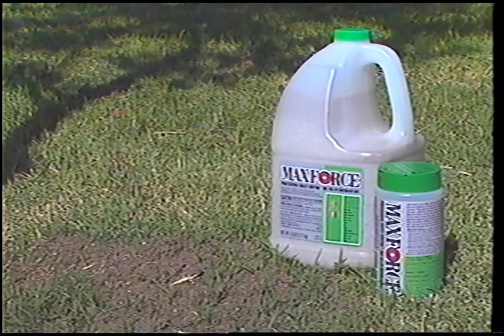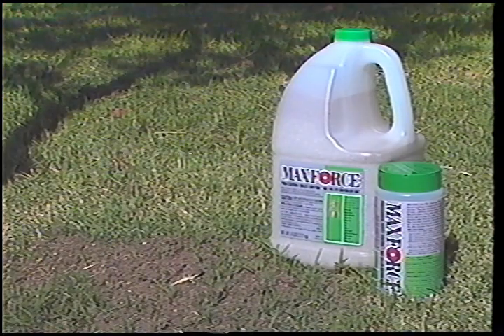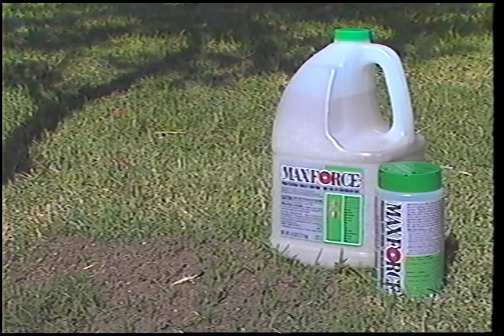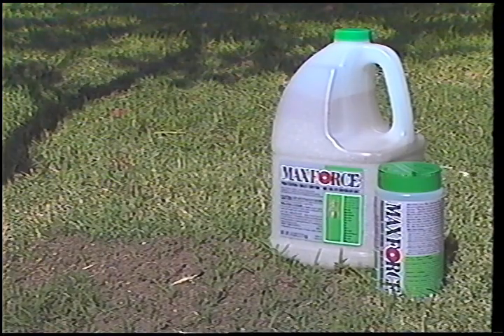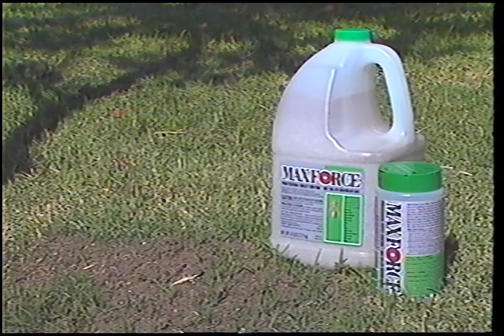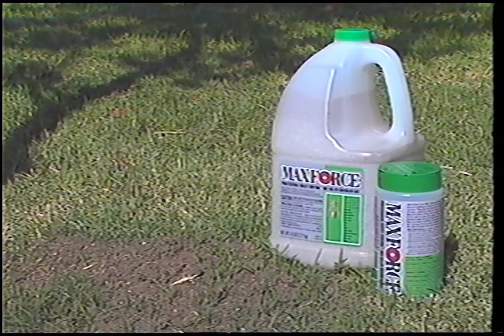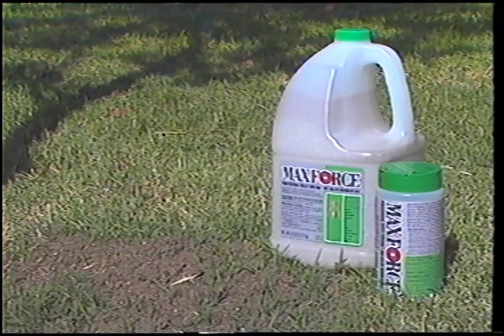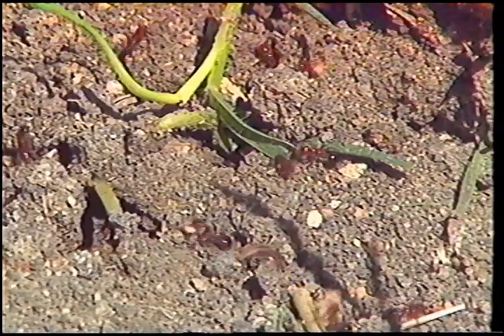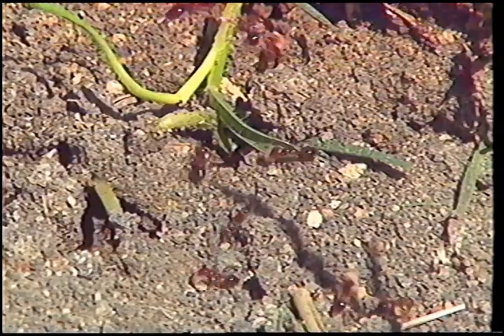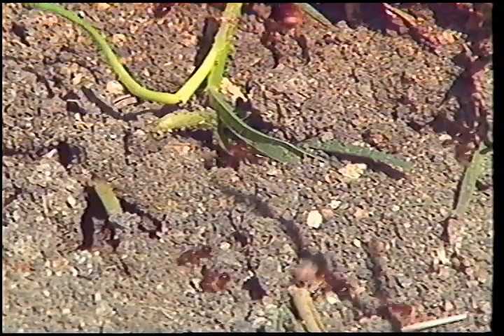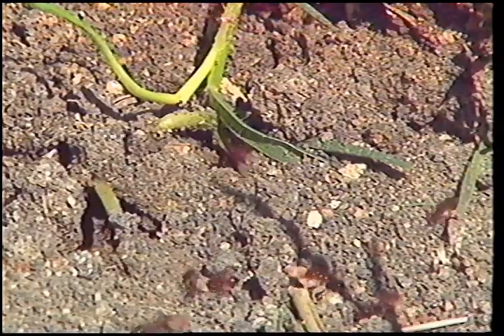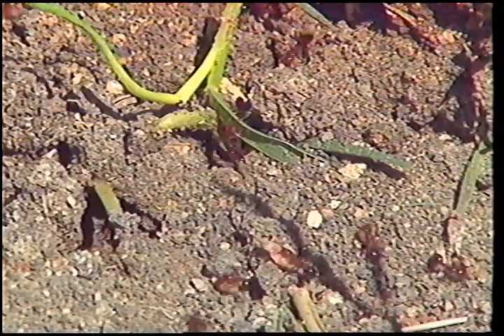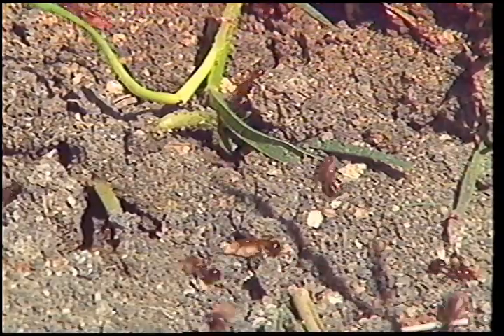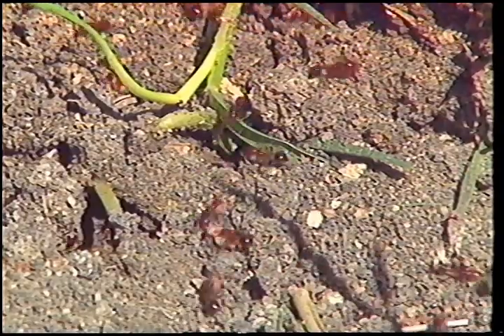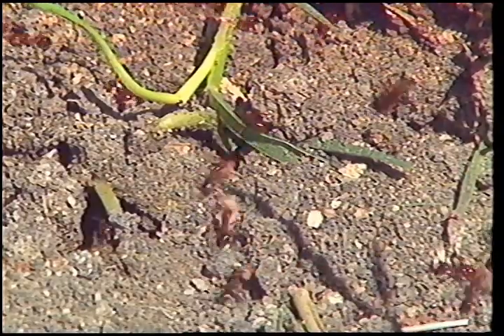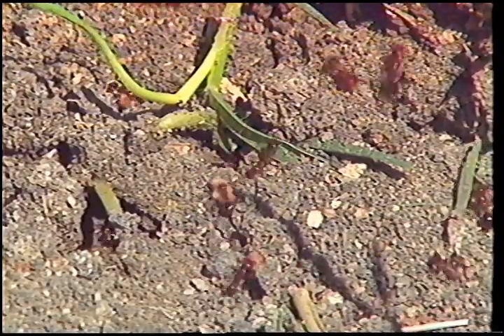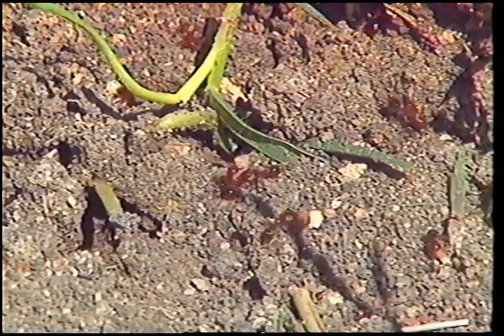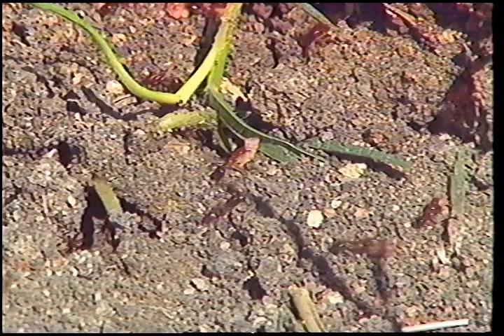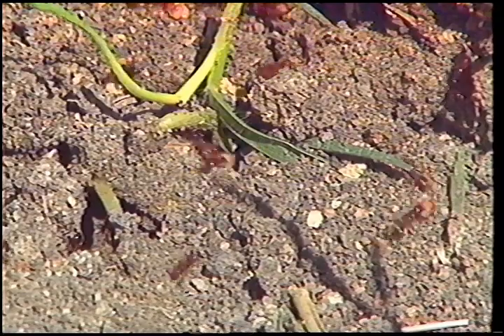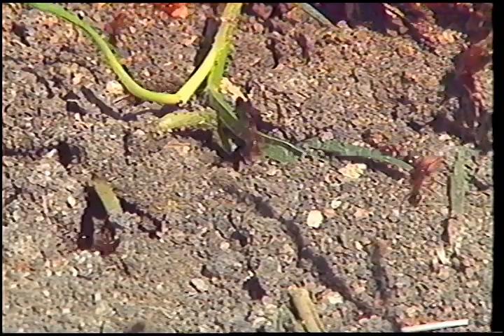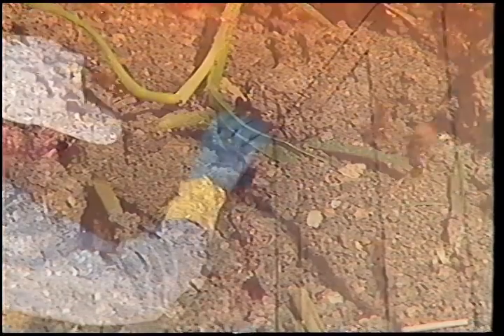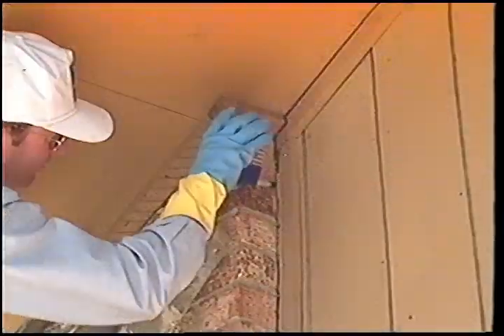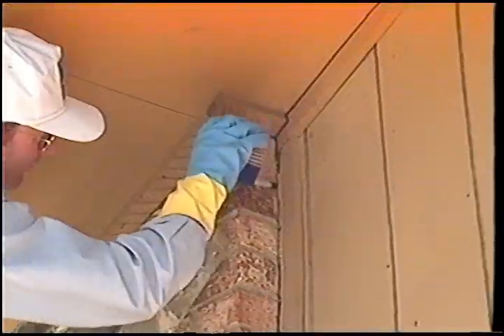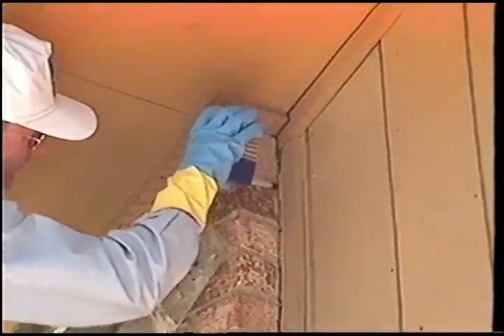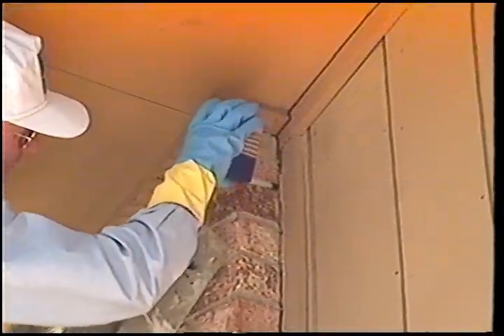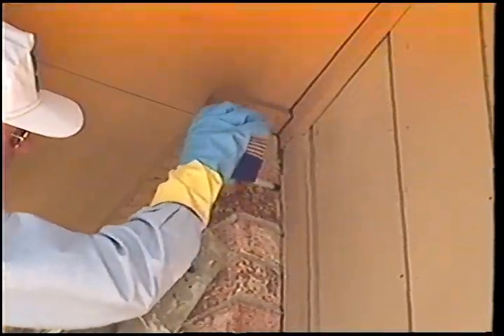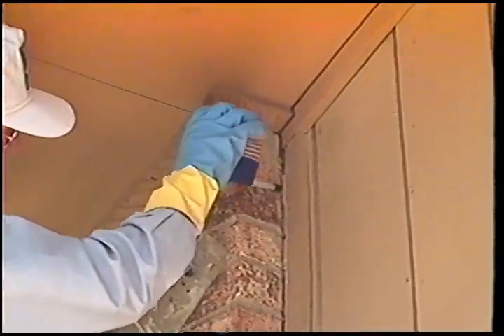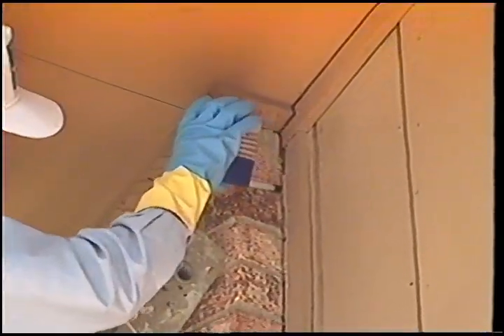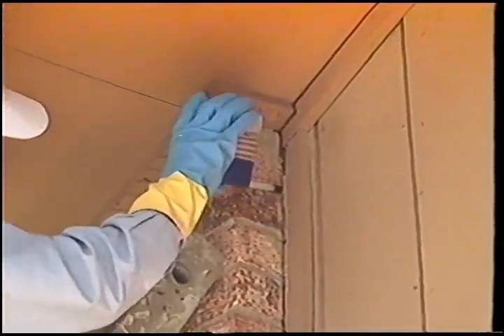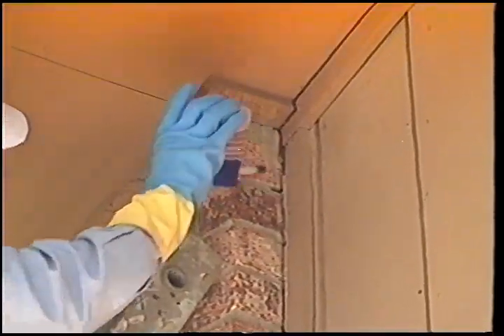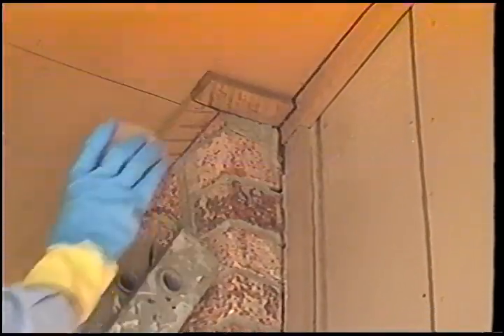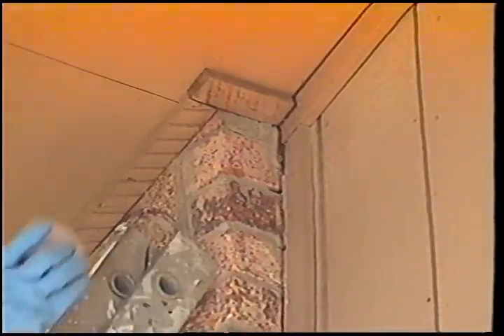Outdoors, use the MaxForce Ant Killer Granular Bait on all visible ant trails, including cracks and crevices where ants can enter a structure.